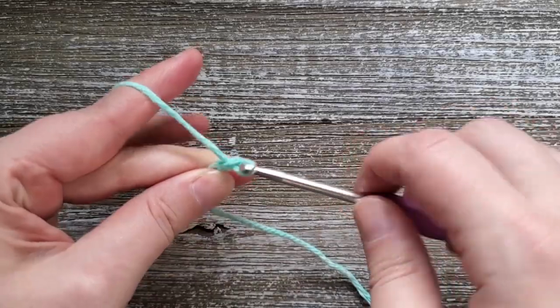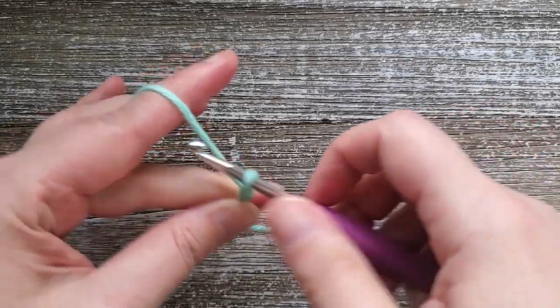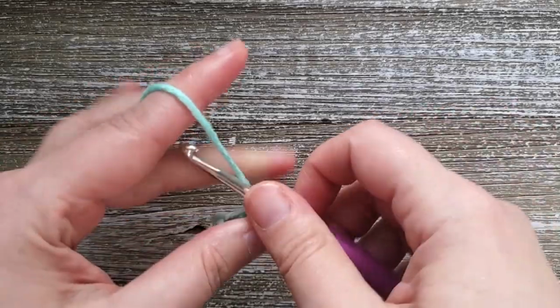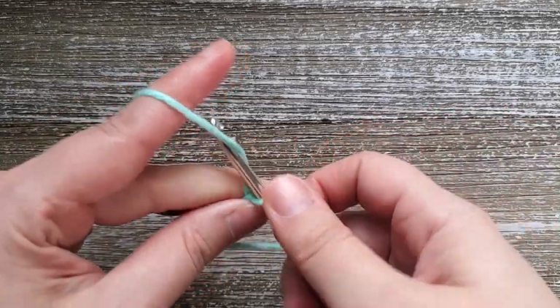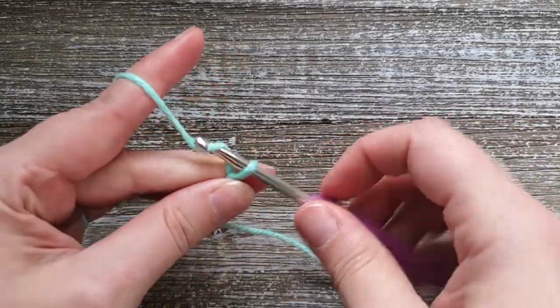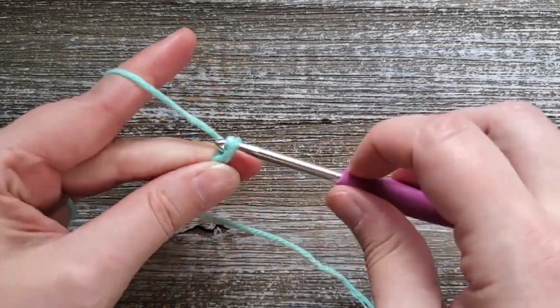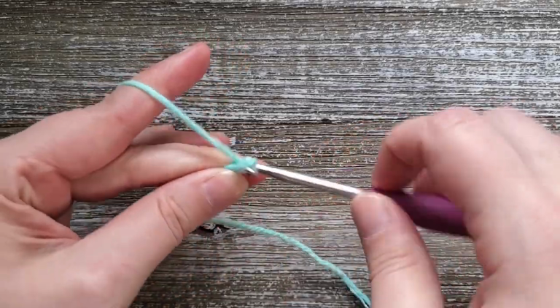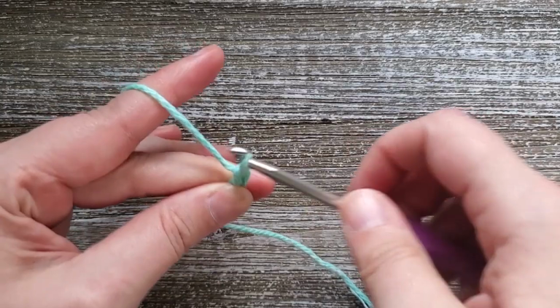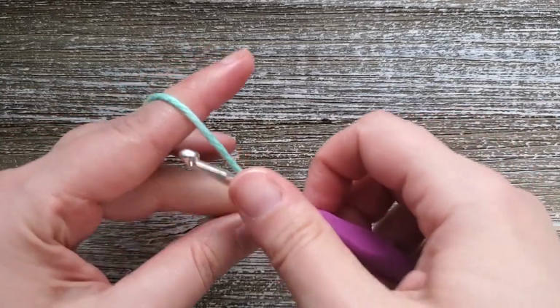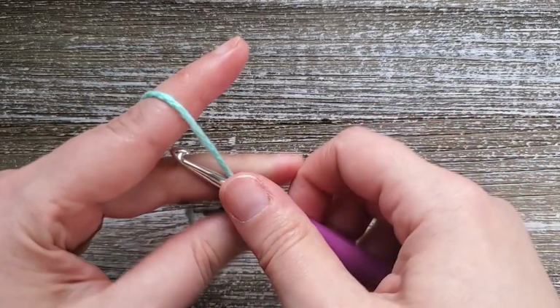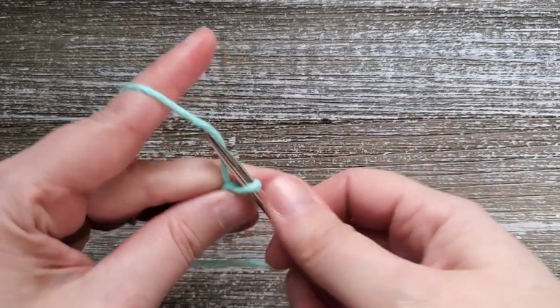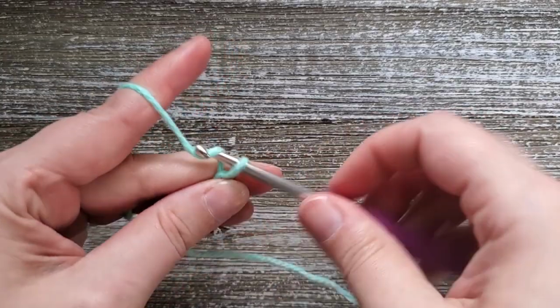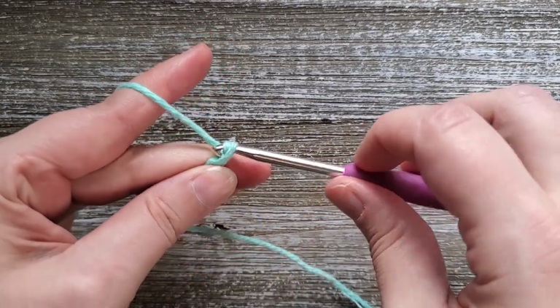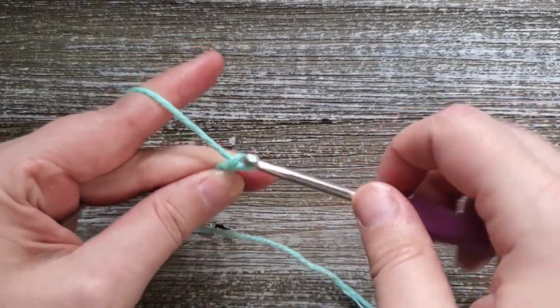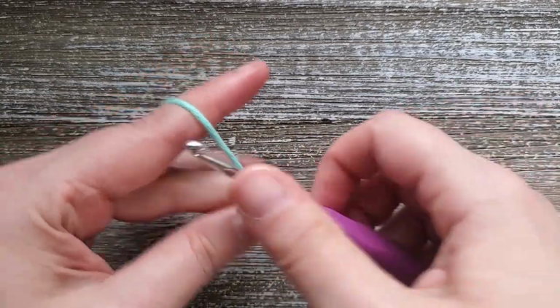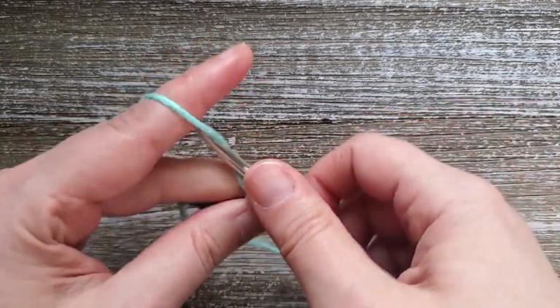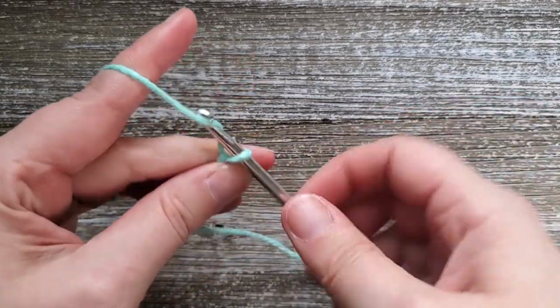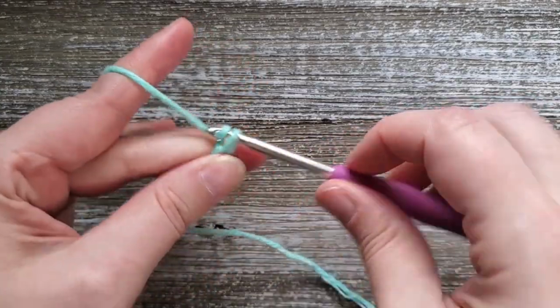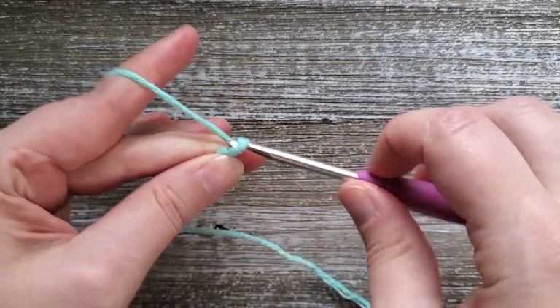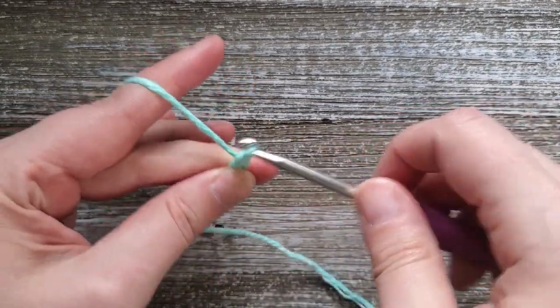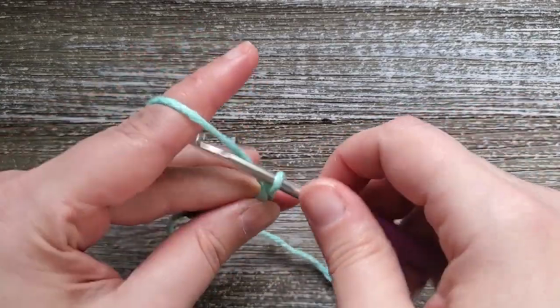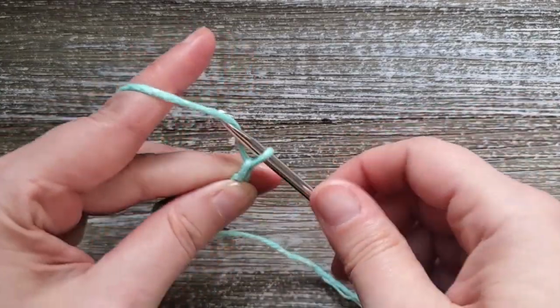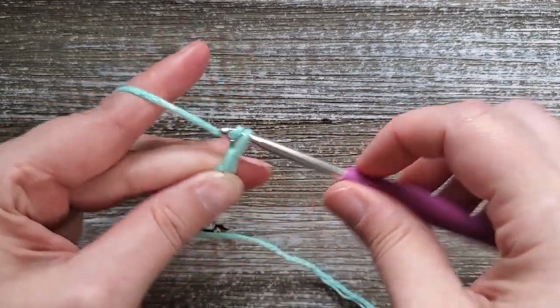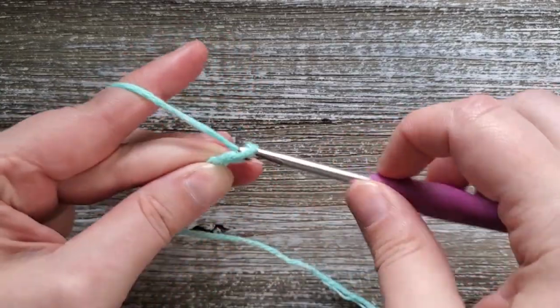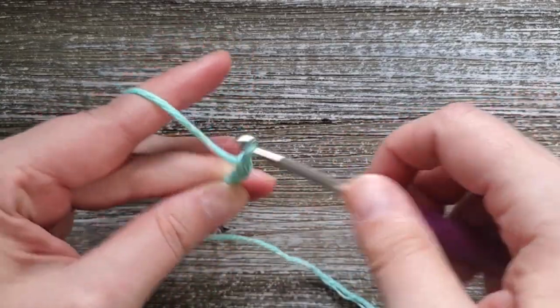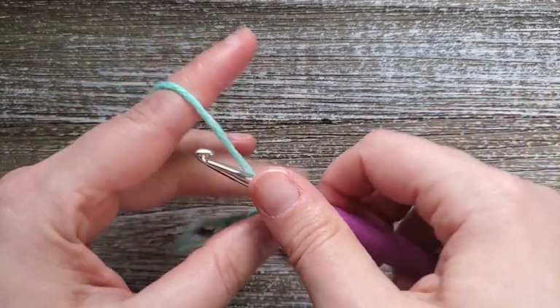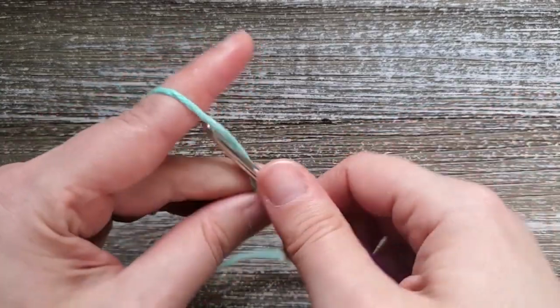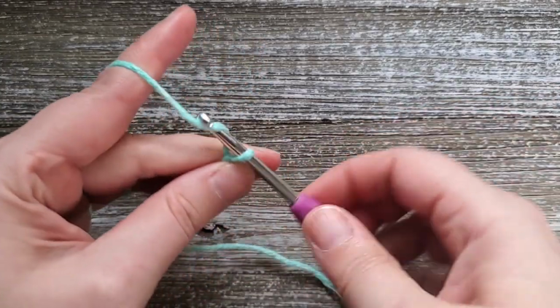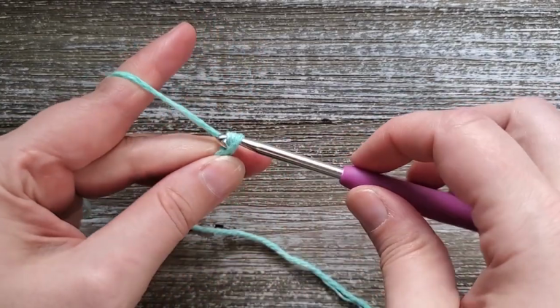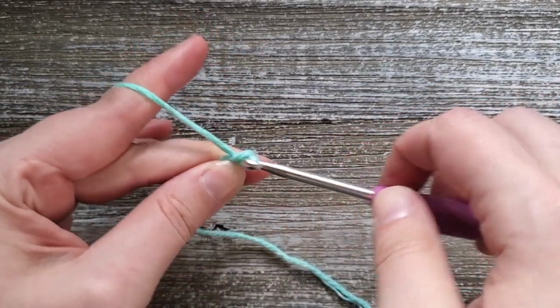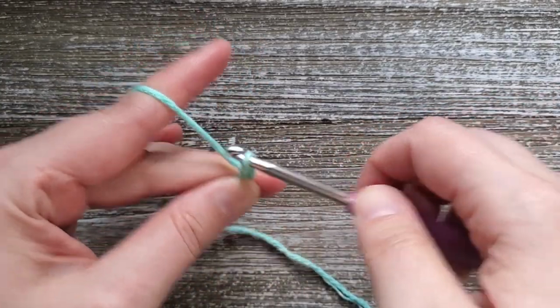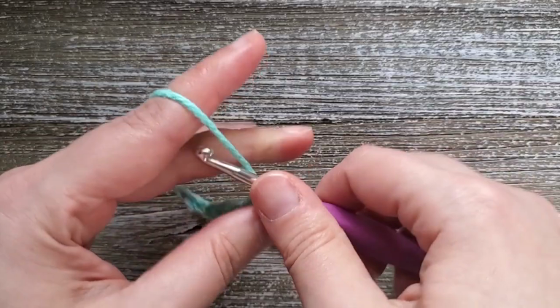To start out, for your foundation chain you'll want to make a chain of an even number. We're going to start with a chain of 30.